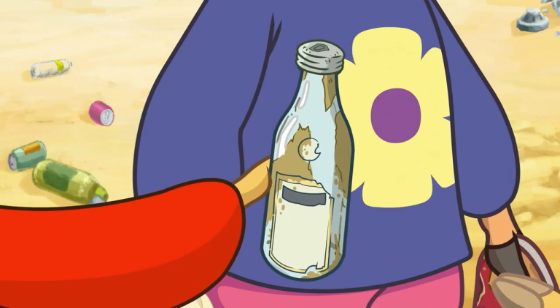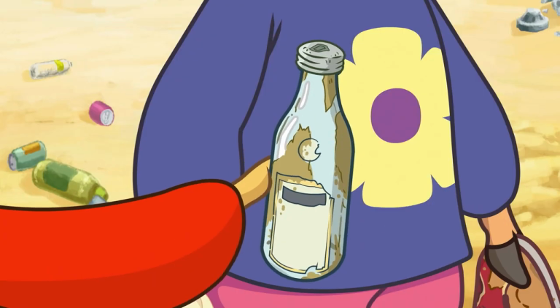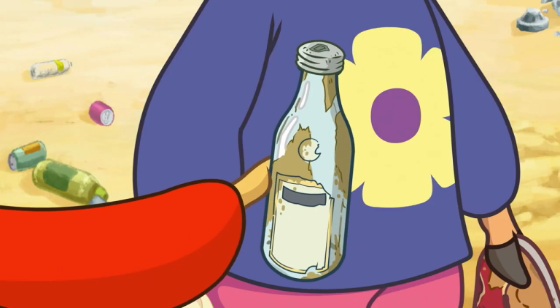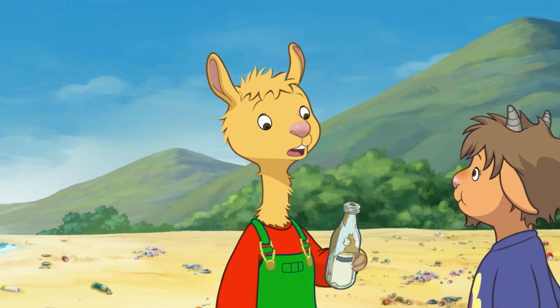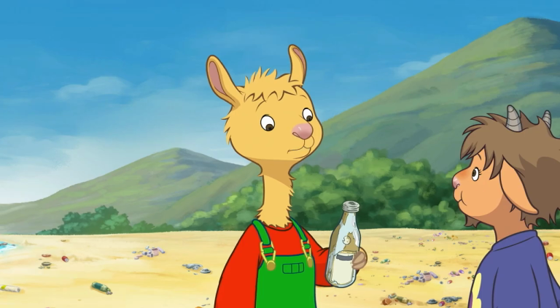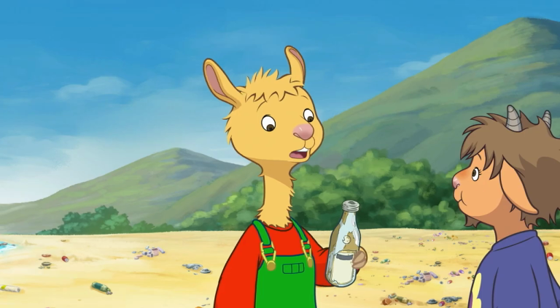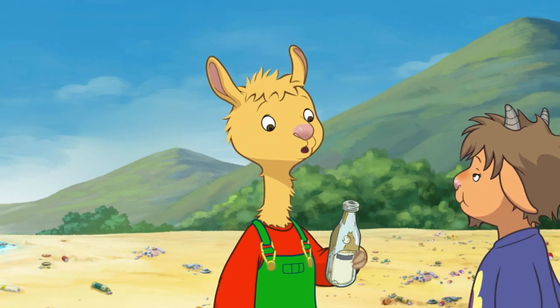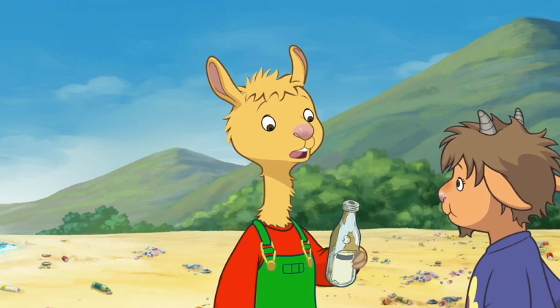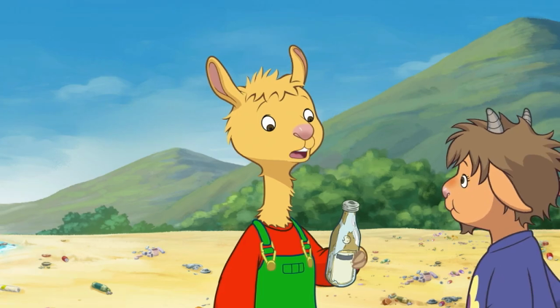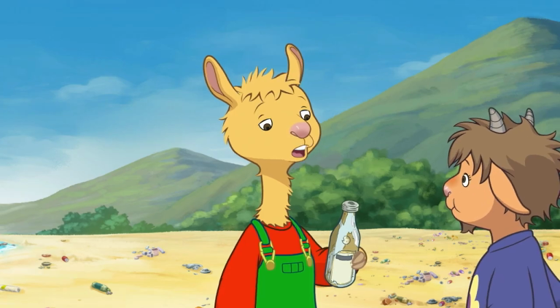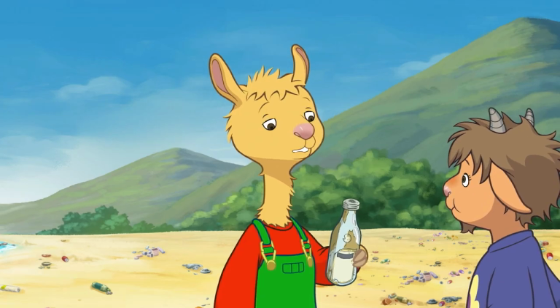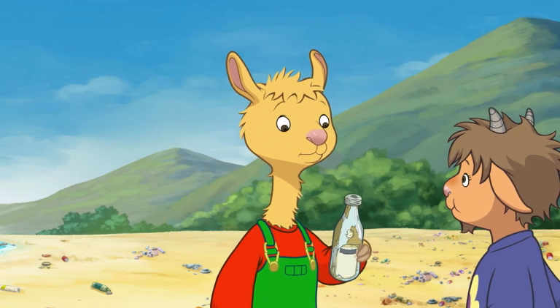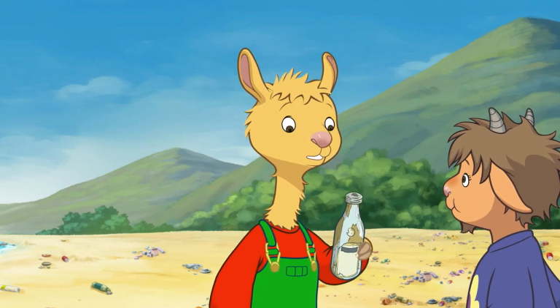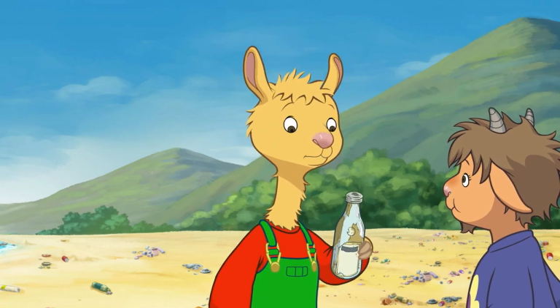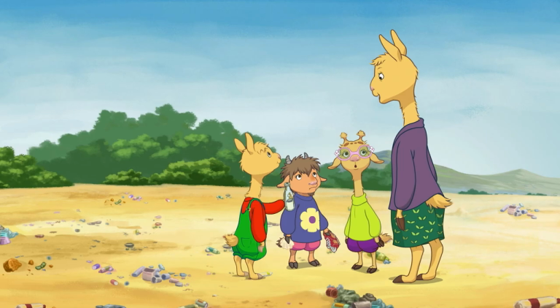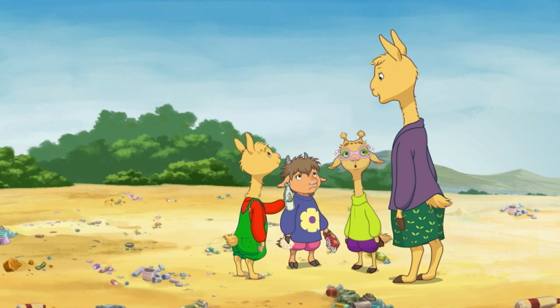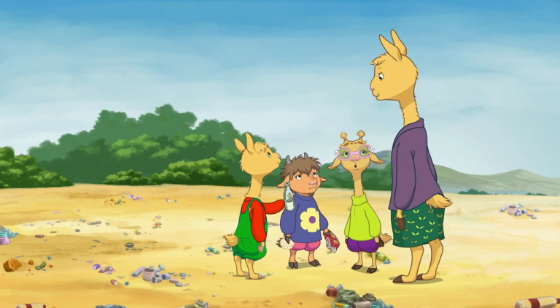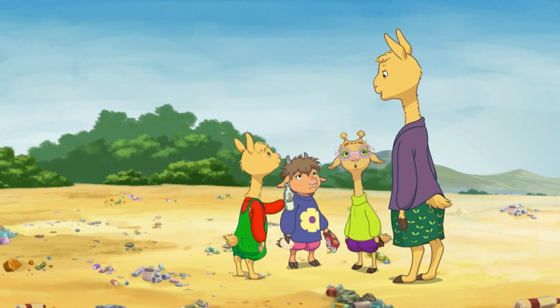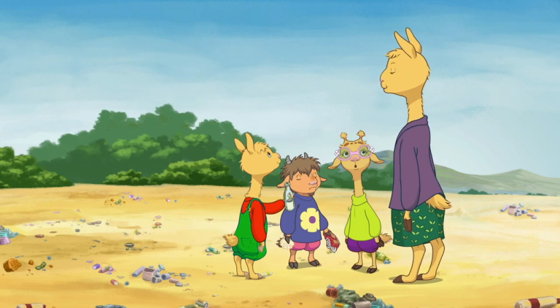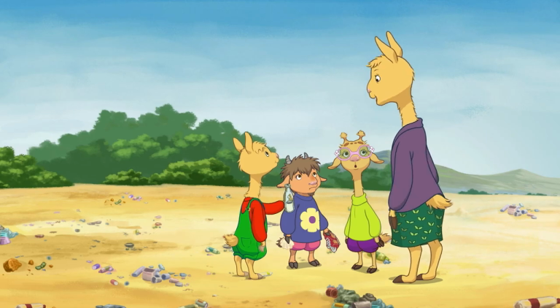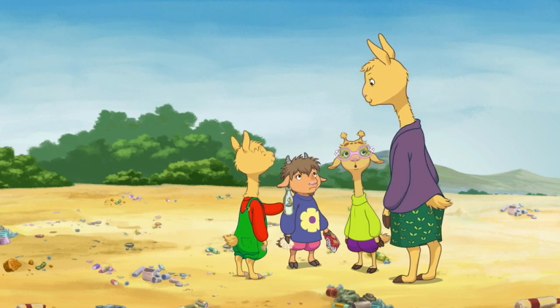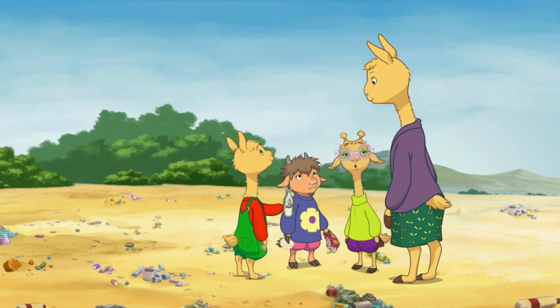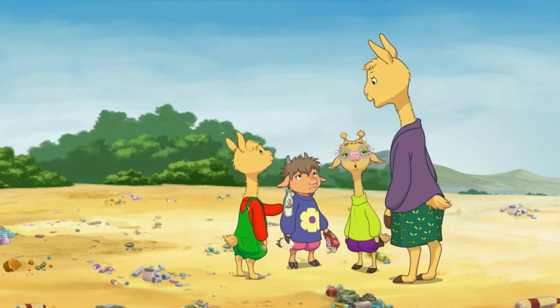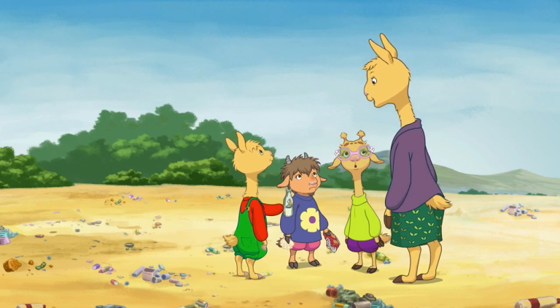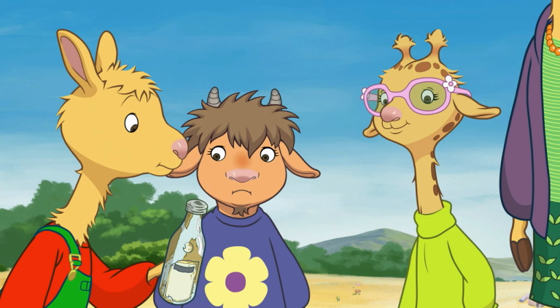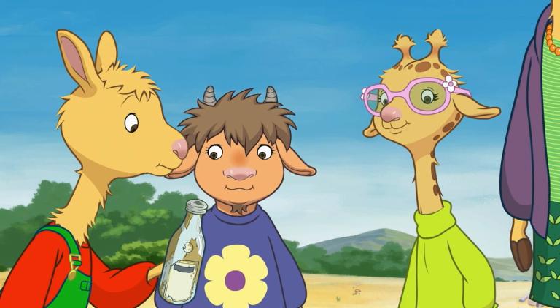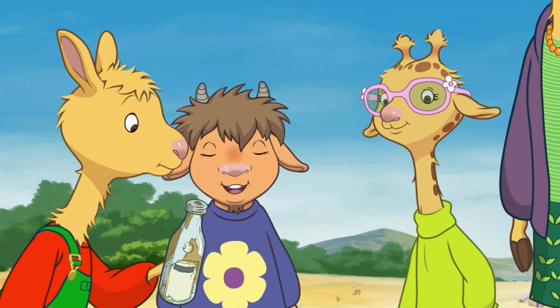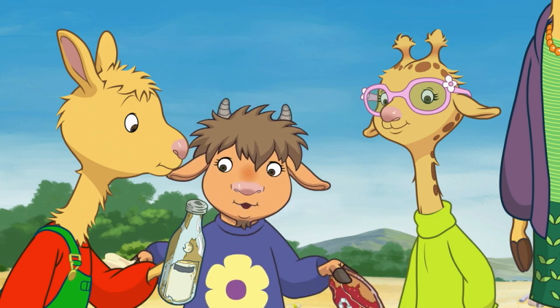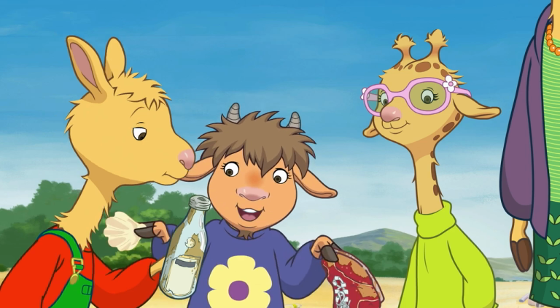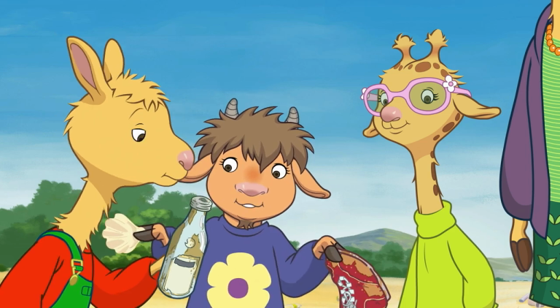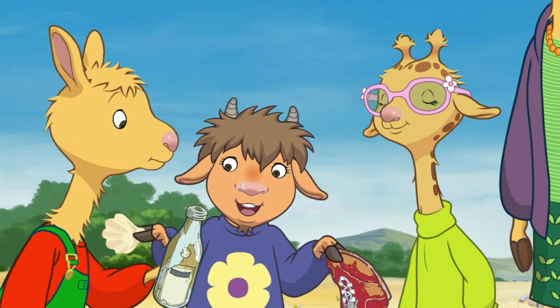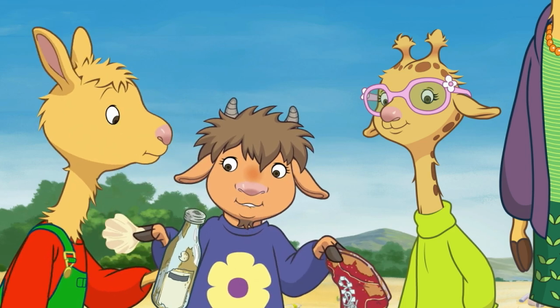Hey! It looks like there's something inside! I think you're right, Llama. Open it! Open it!